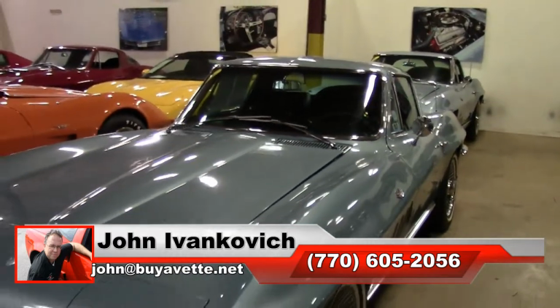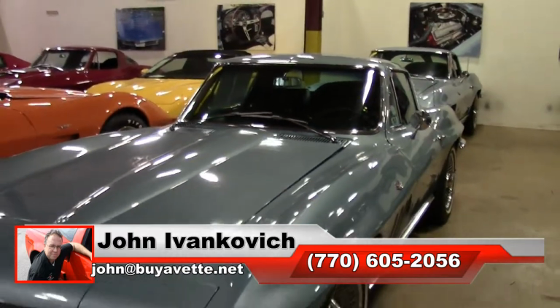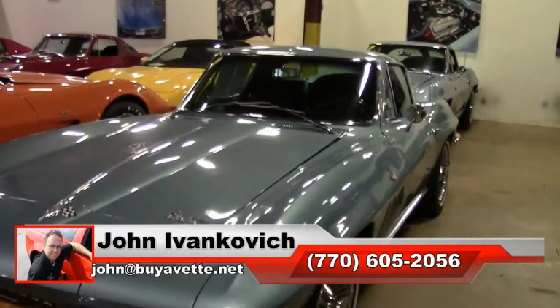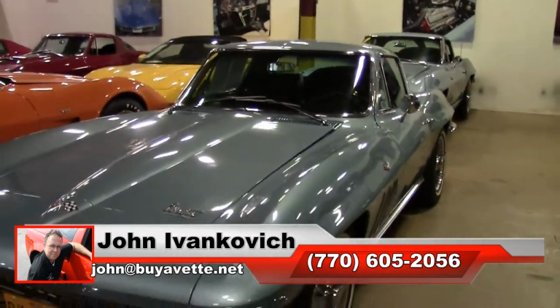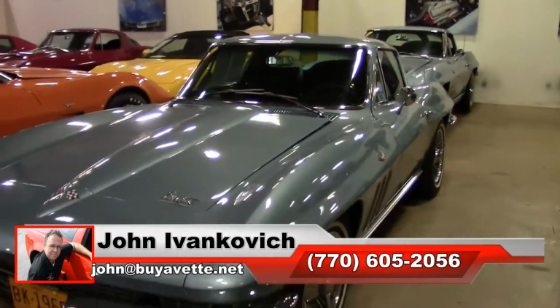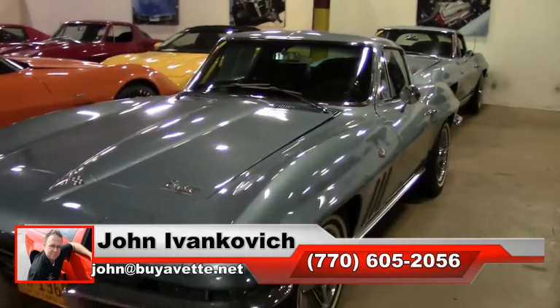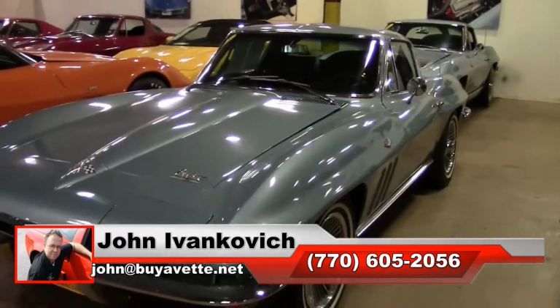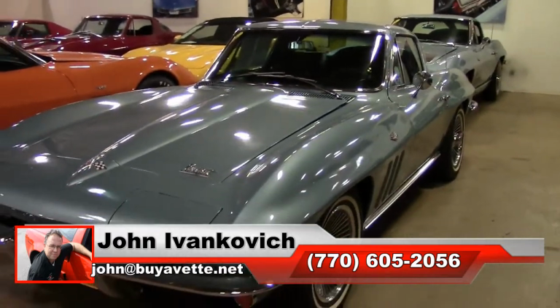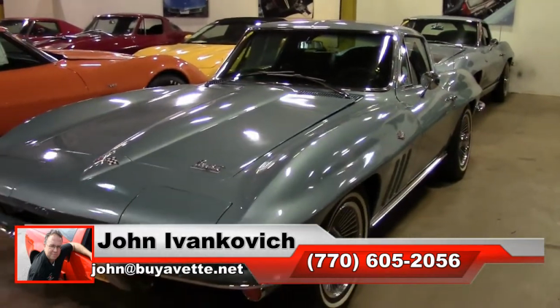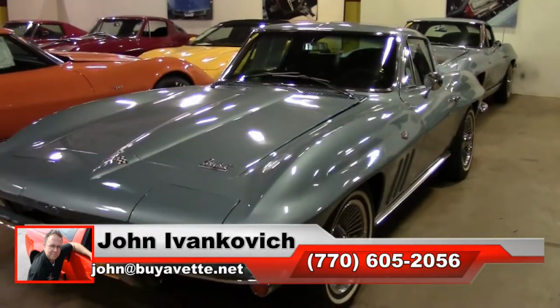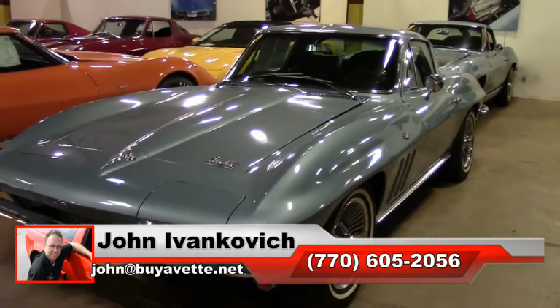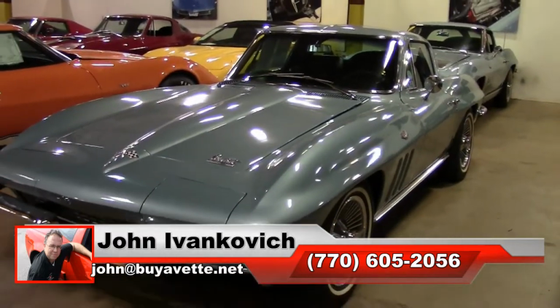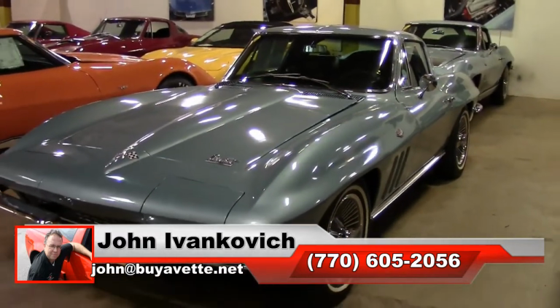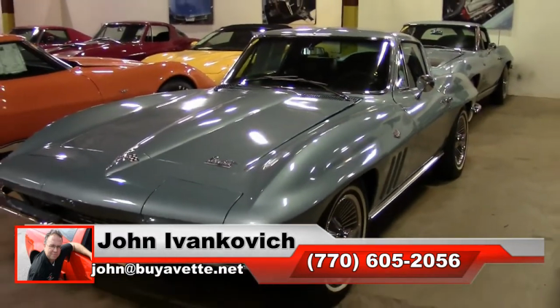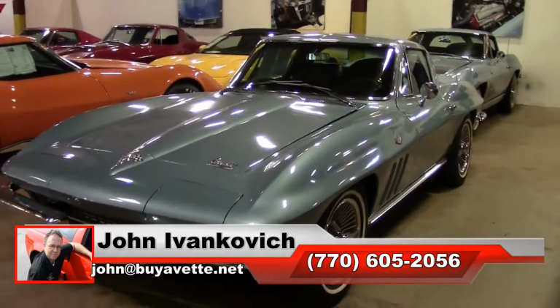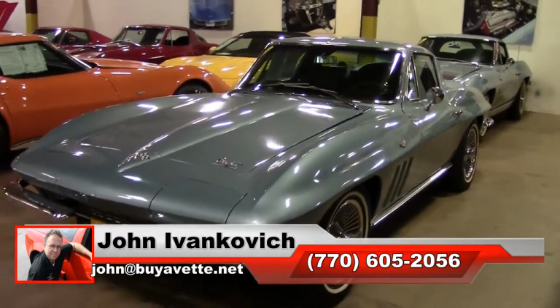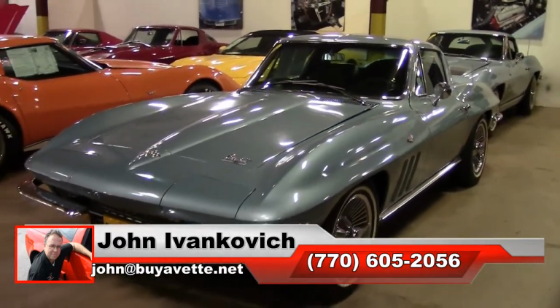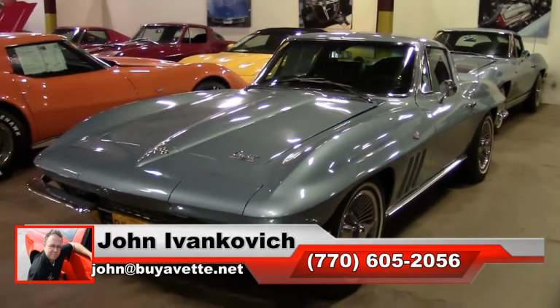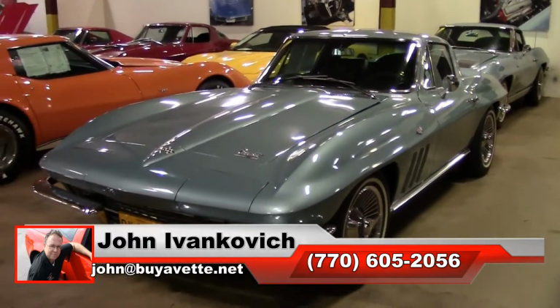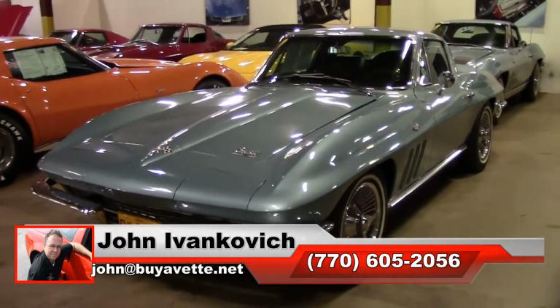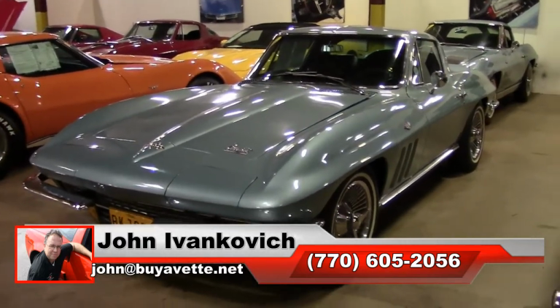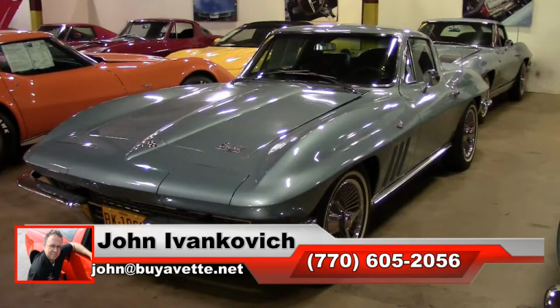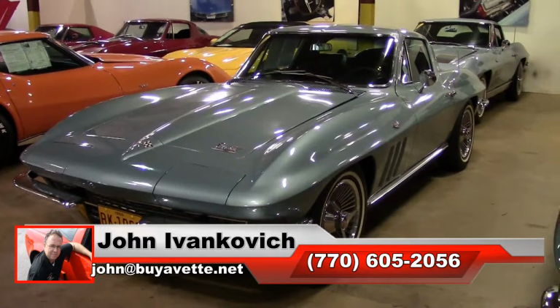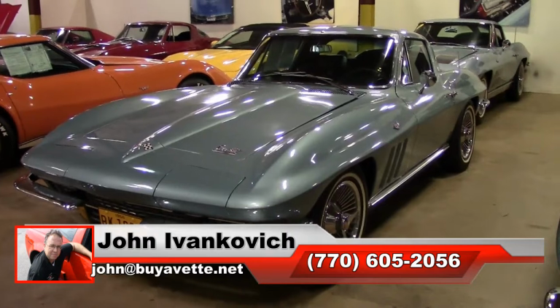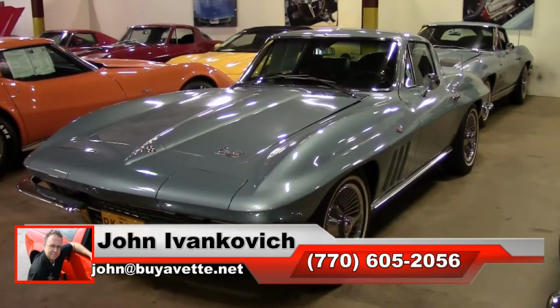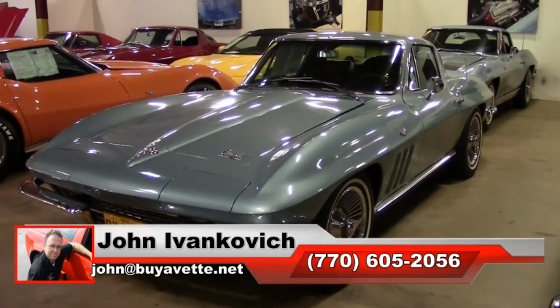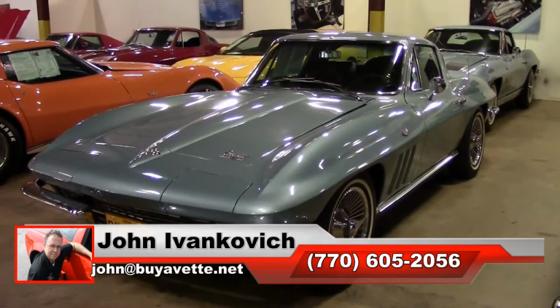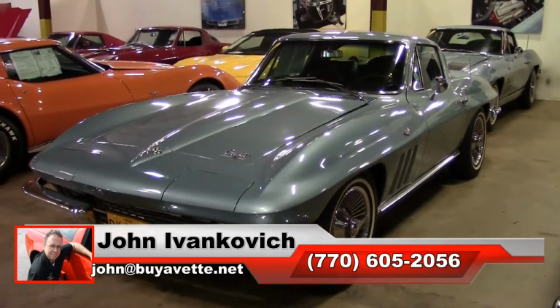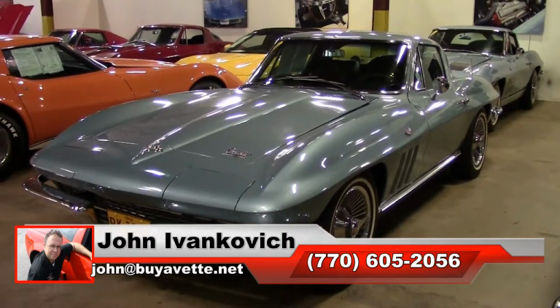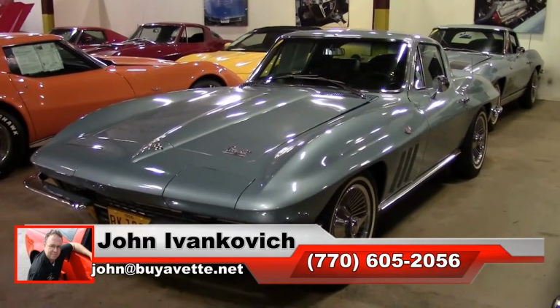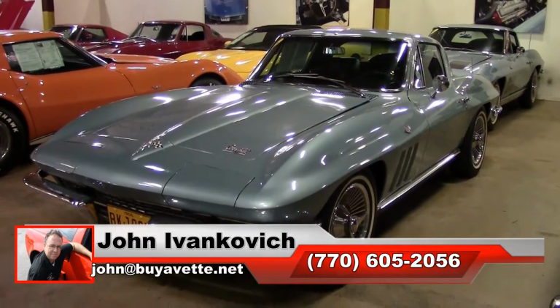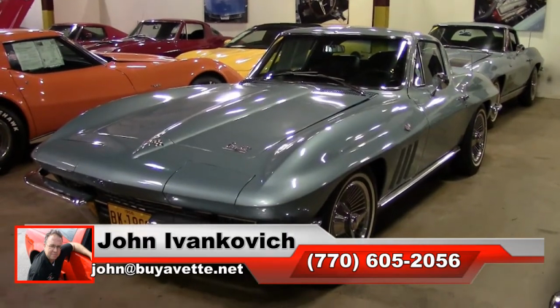Look forward — when you subscribe to that YouTube channel — to a drive and chassis video of this car soon.